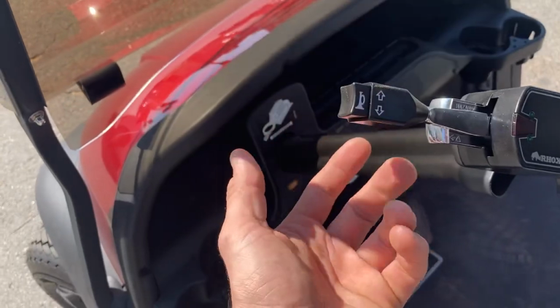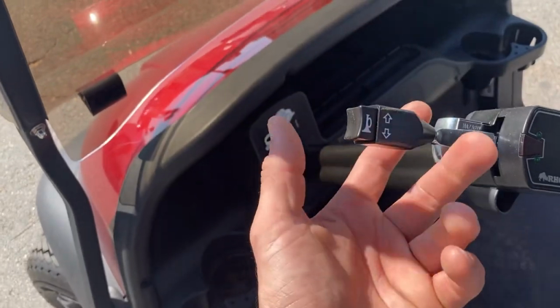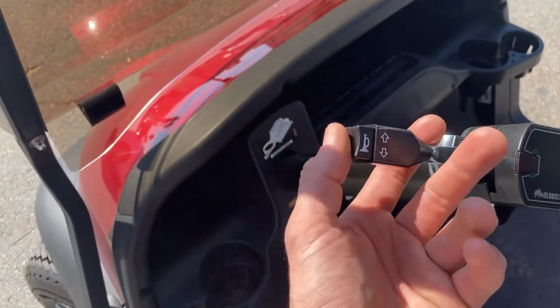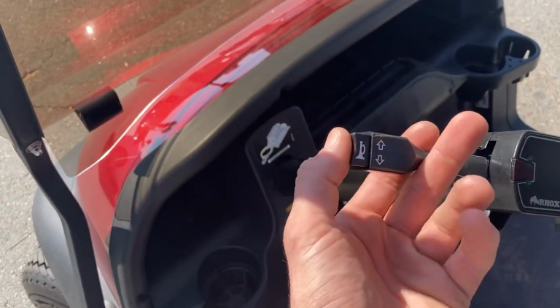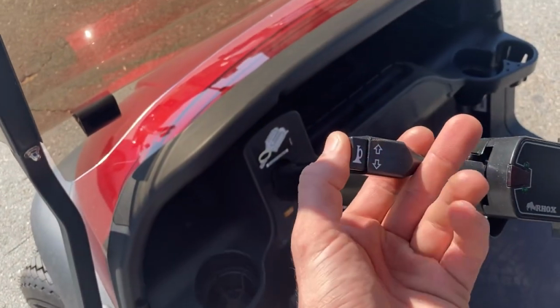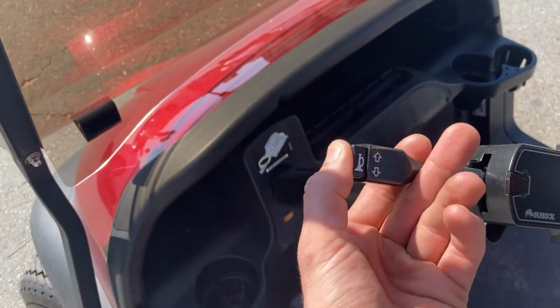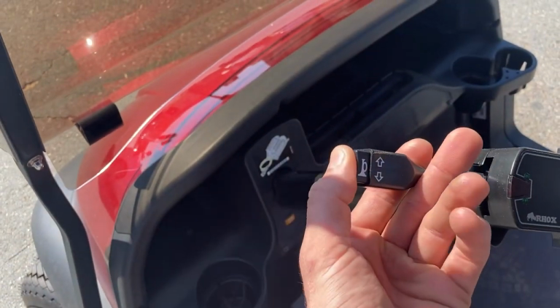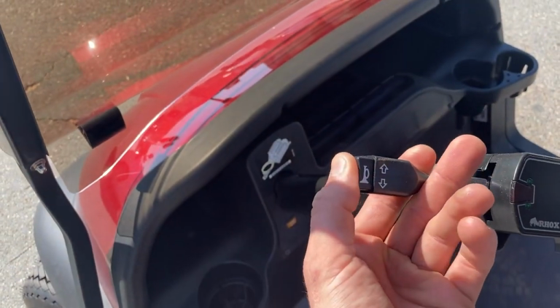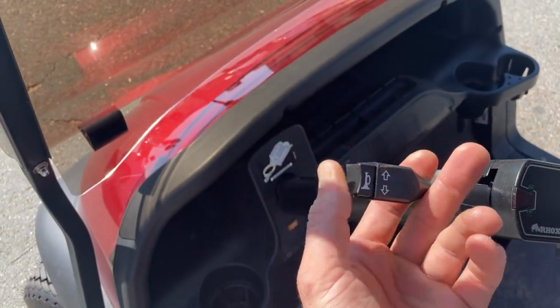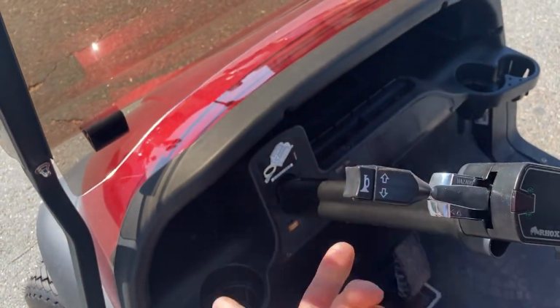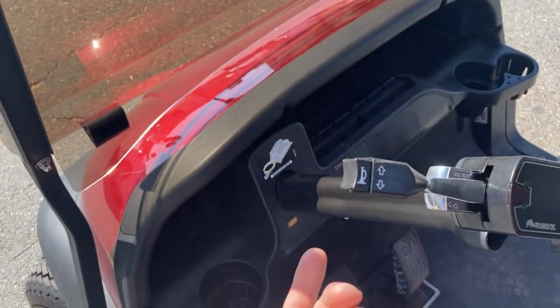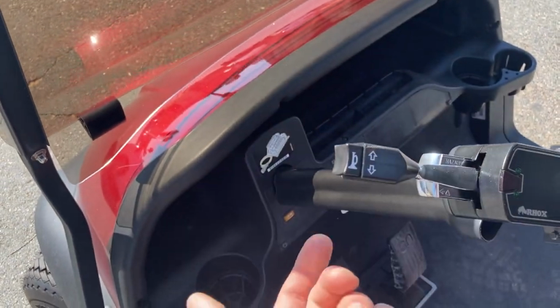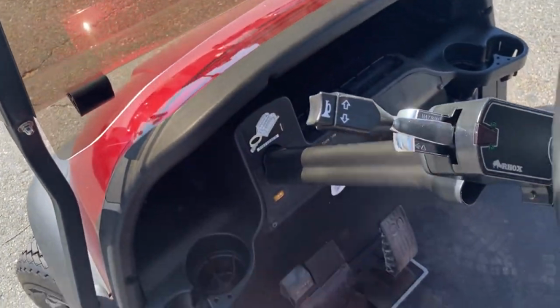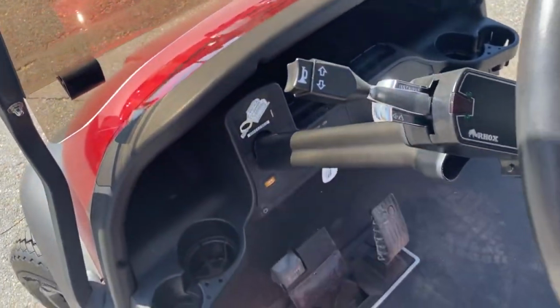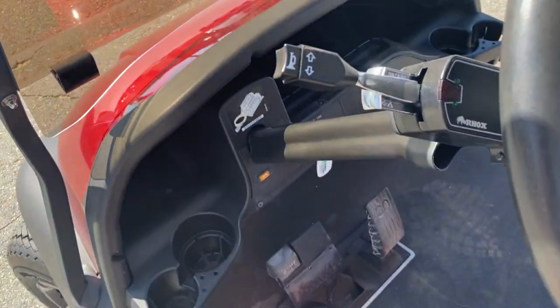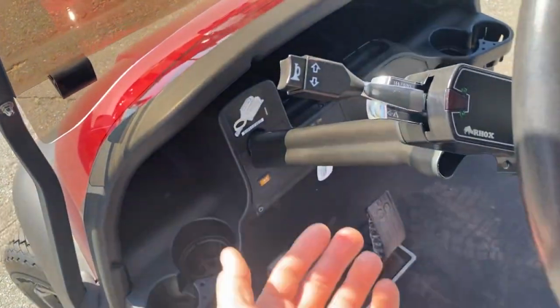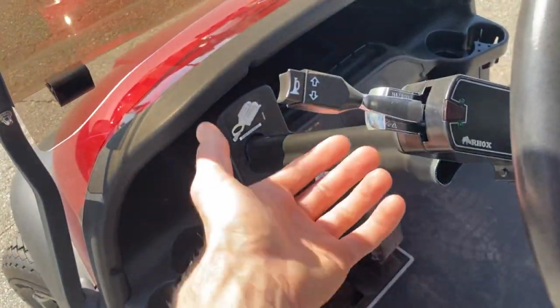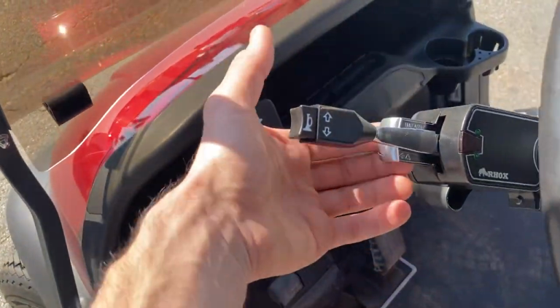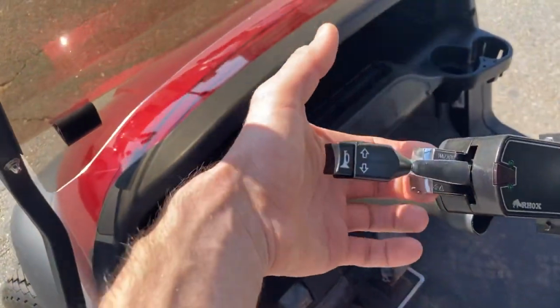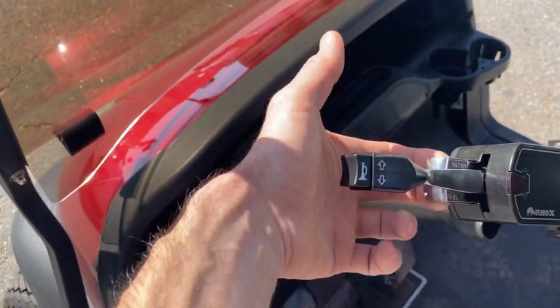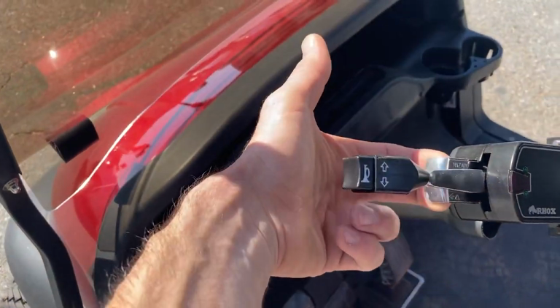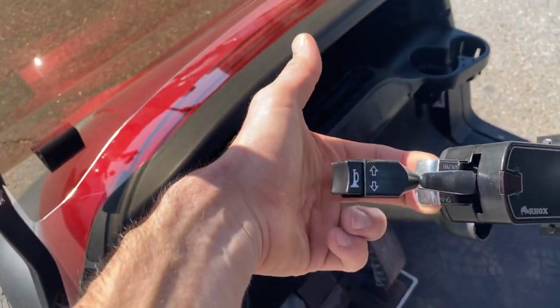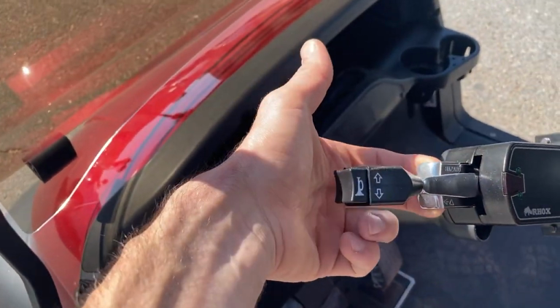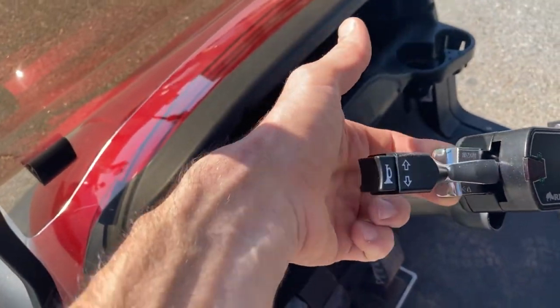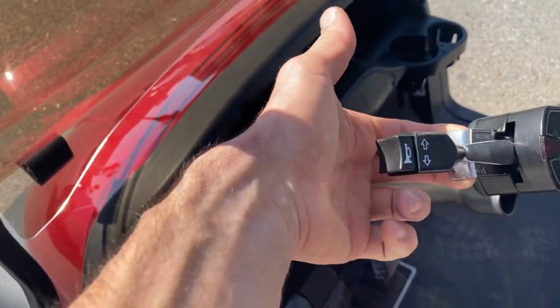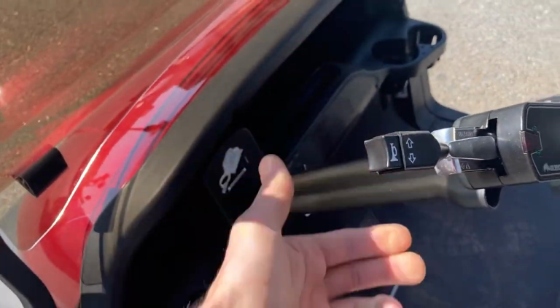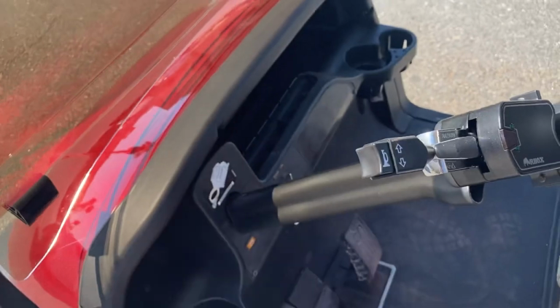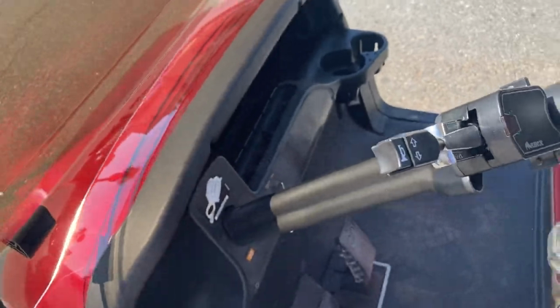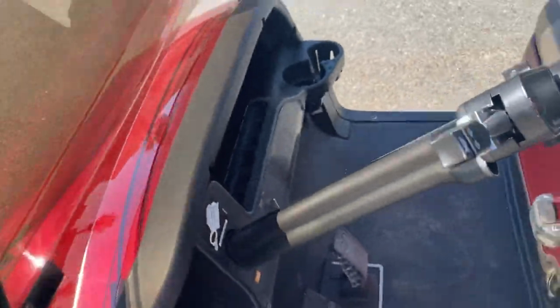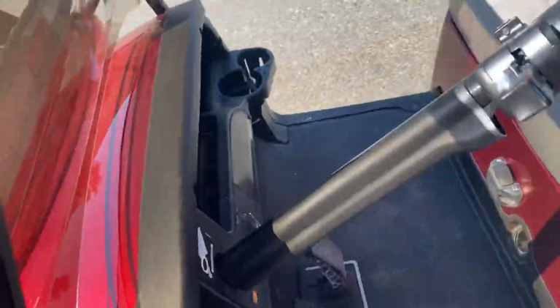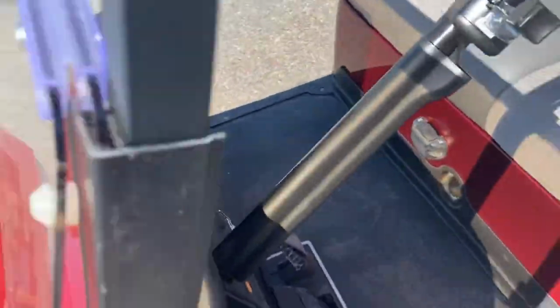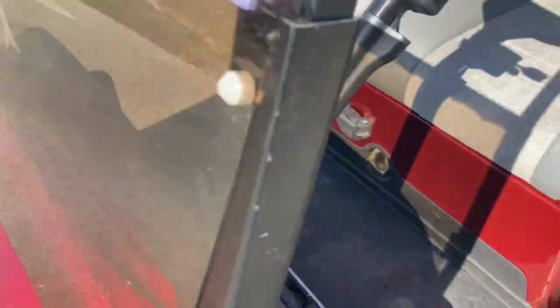Also with a horn — push that button right there to activate the horn. Right here we'll pull your hazards.